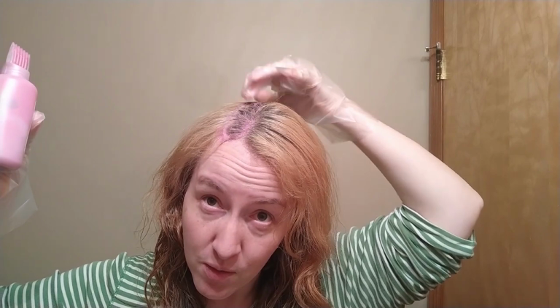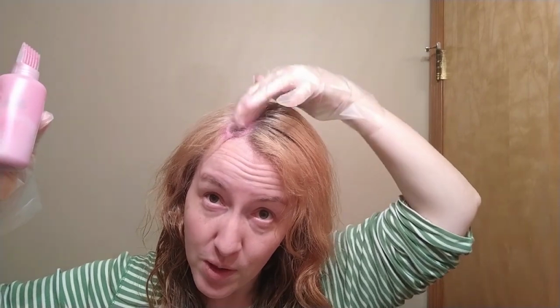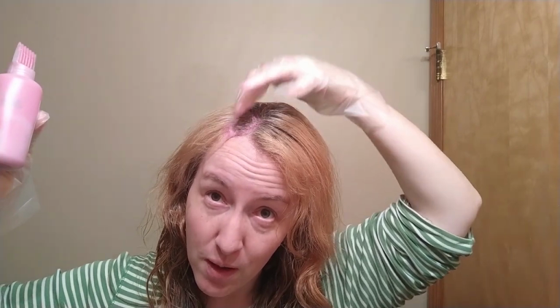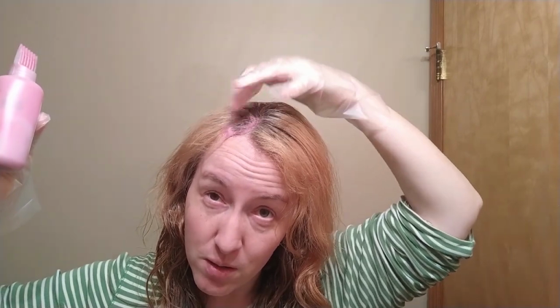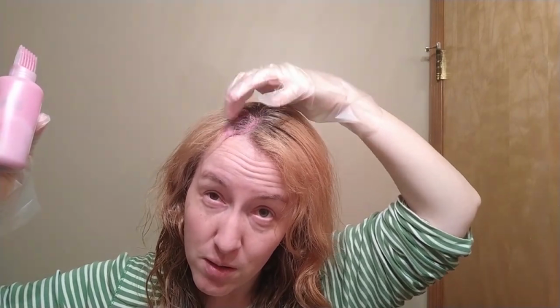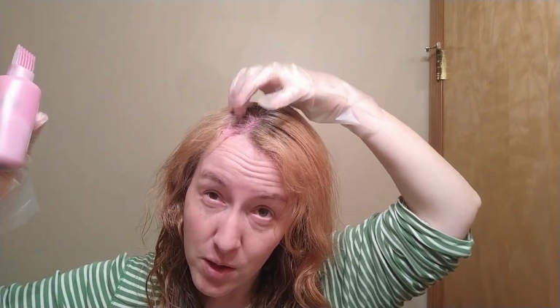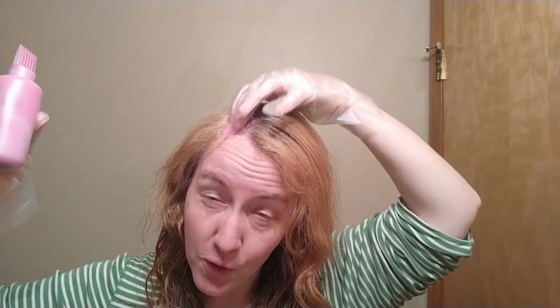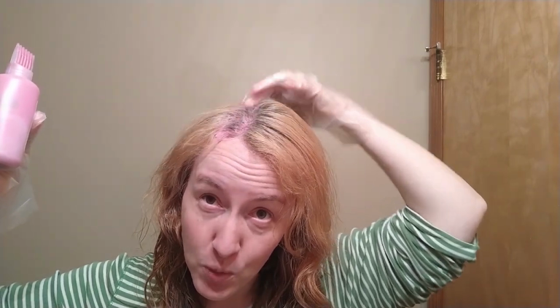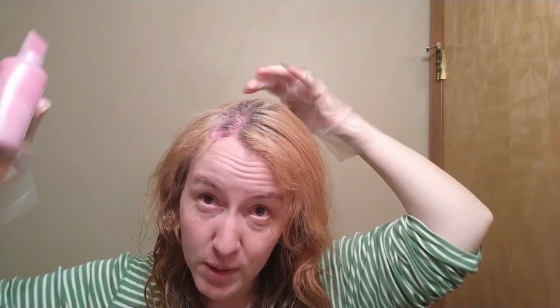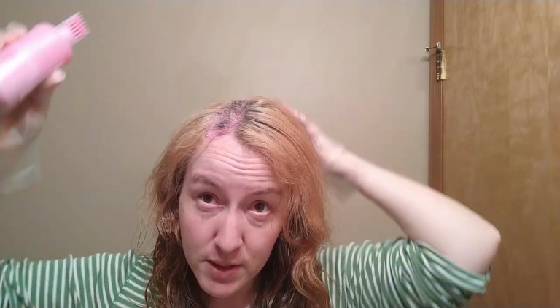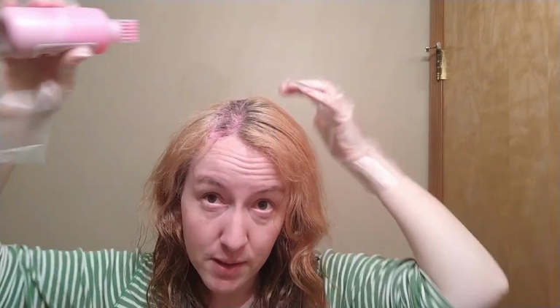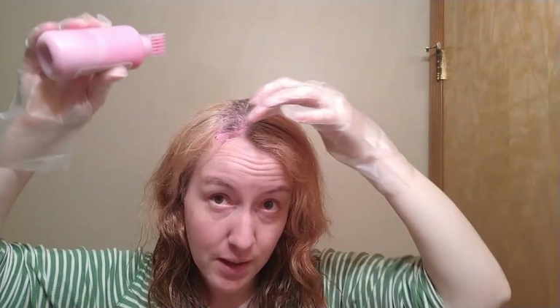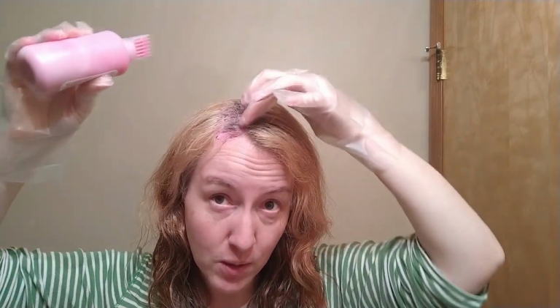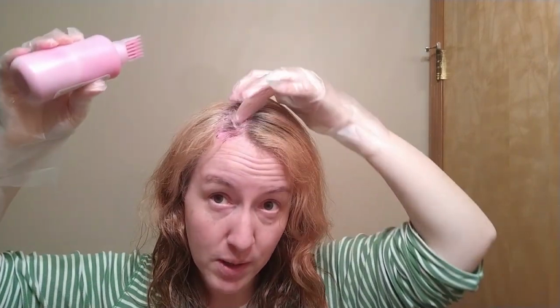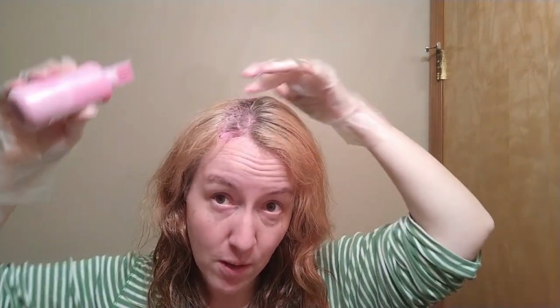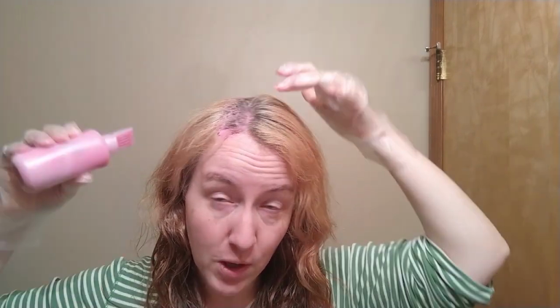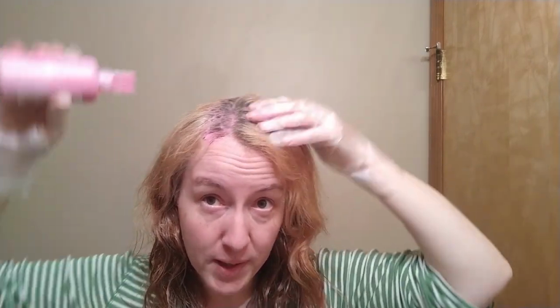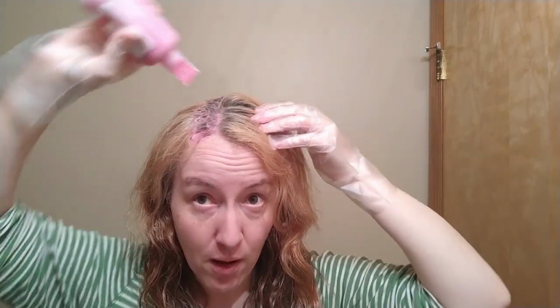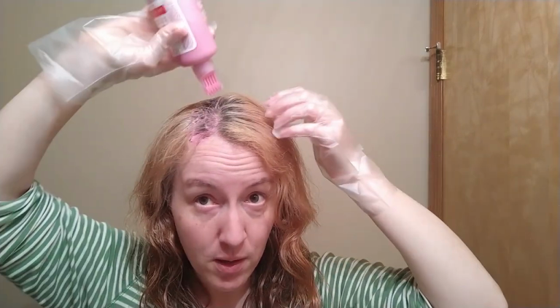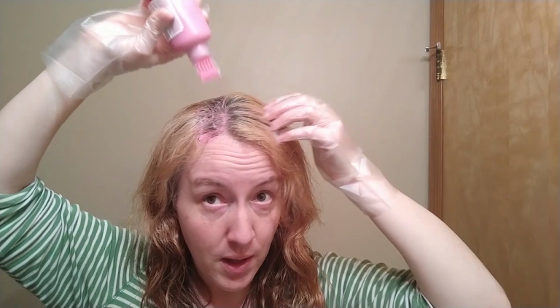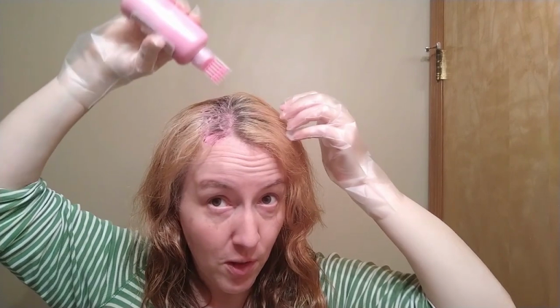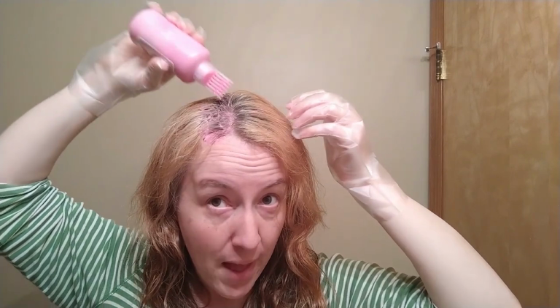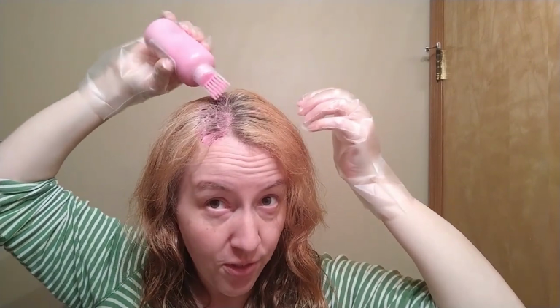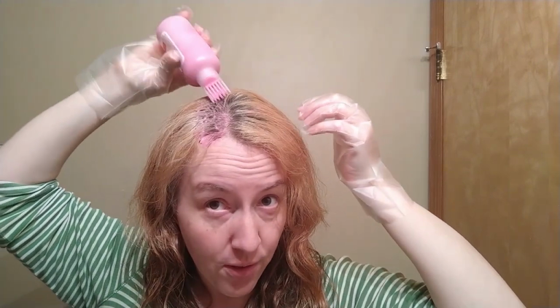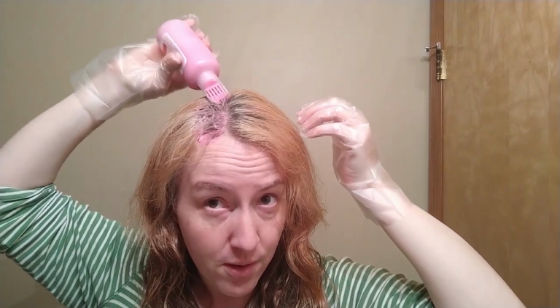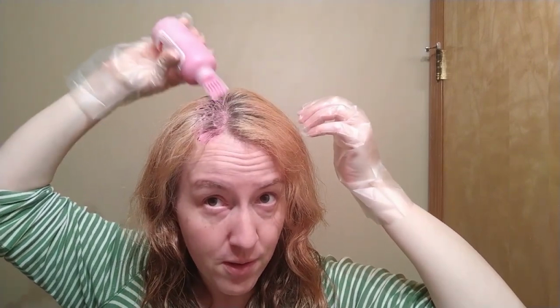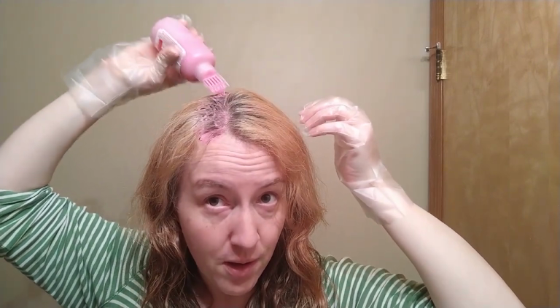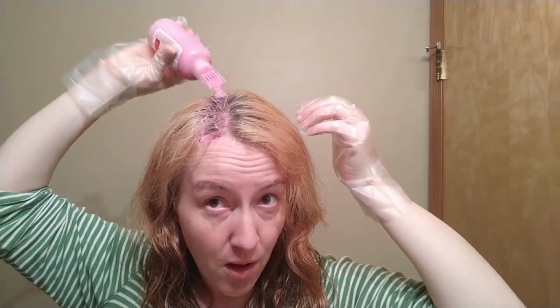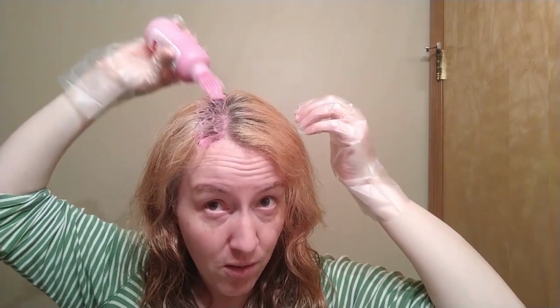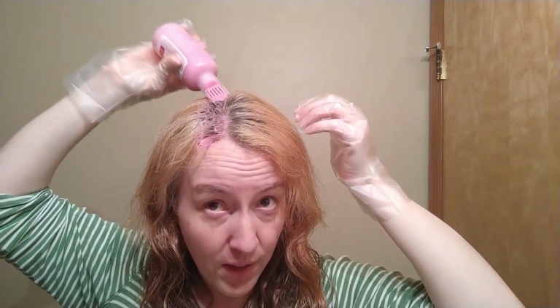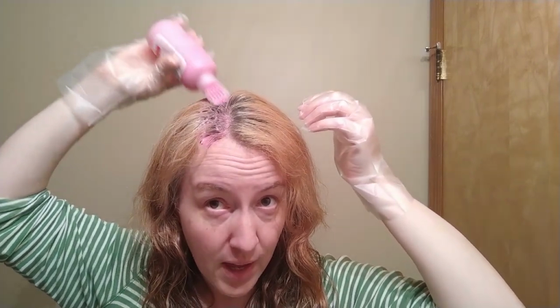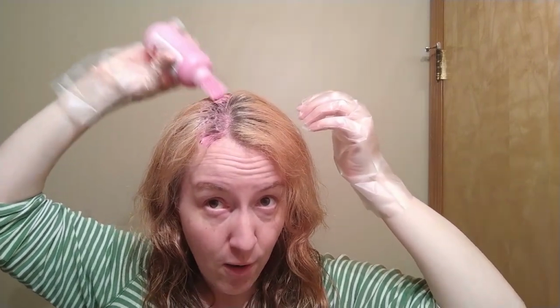Something about the first 20 minutes — I do the root area first — and then the second 20 minutes, I'll be going down the length of the hair.